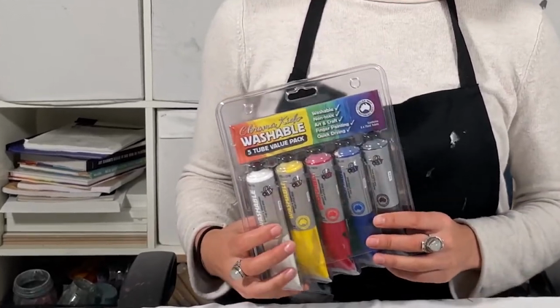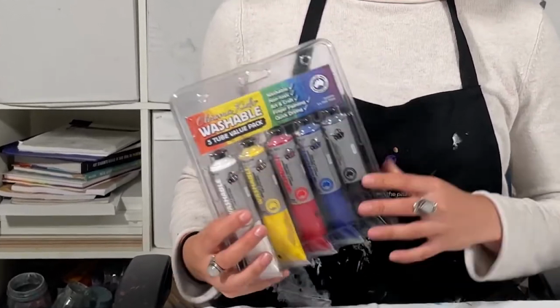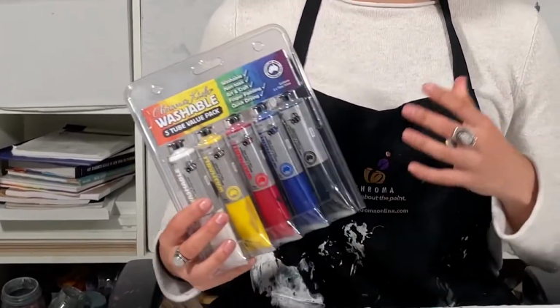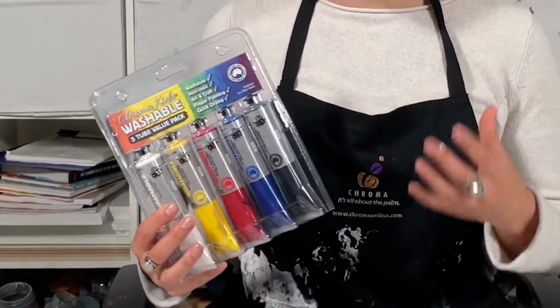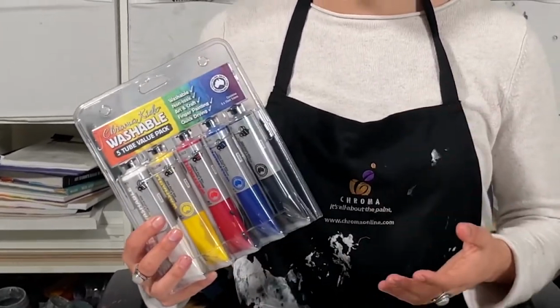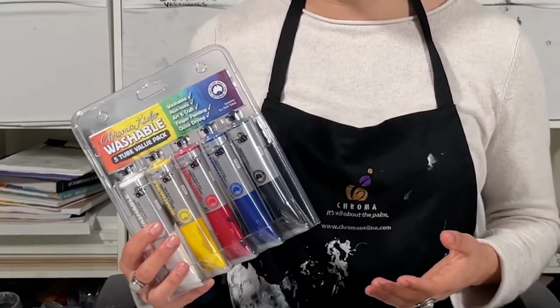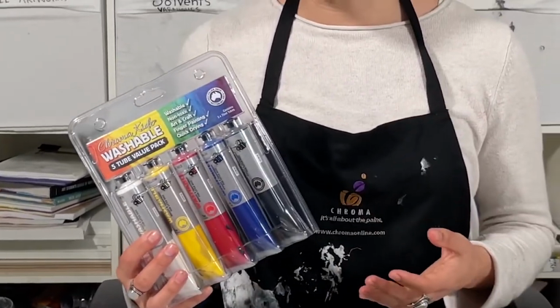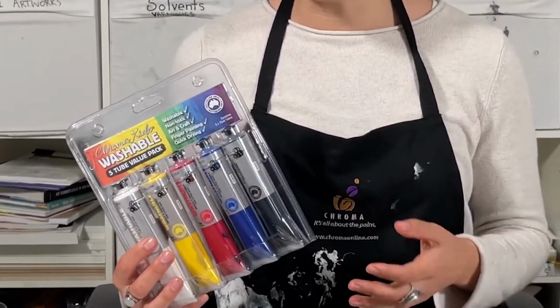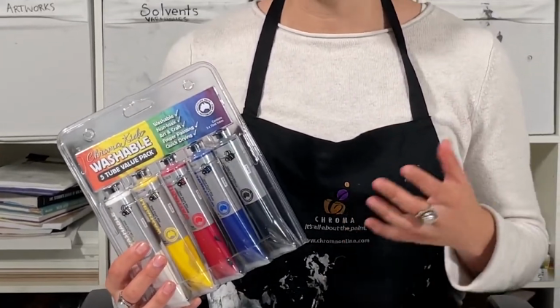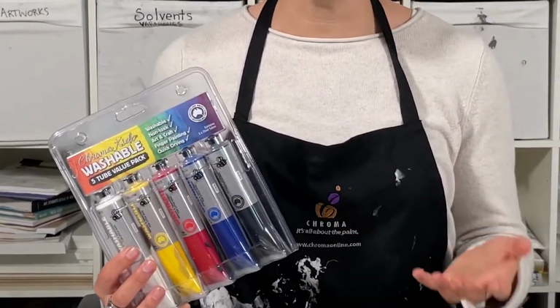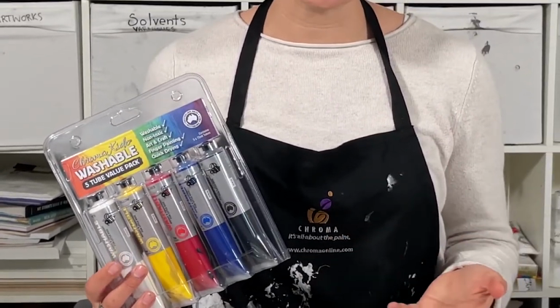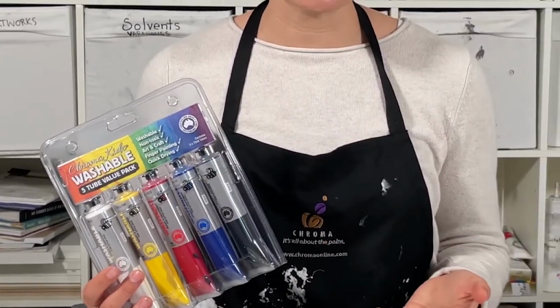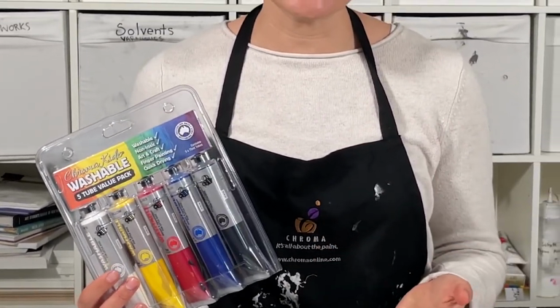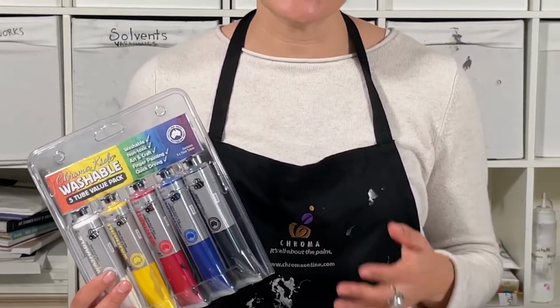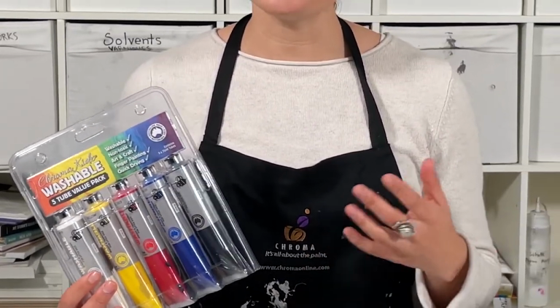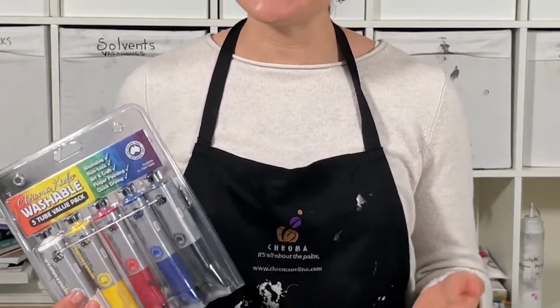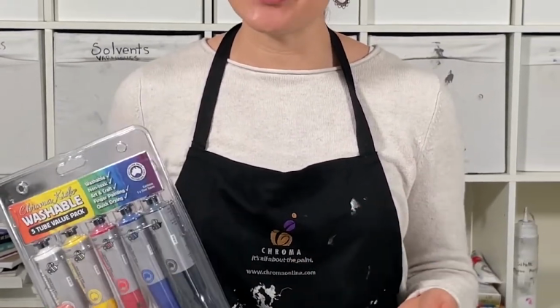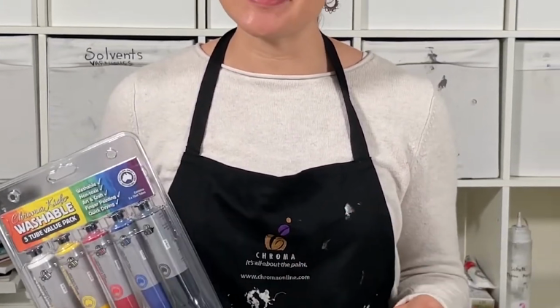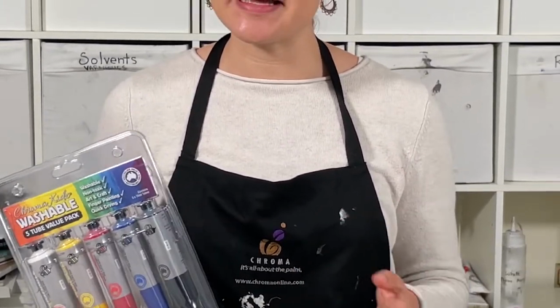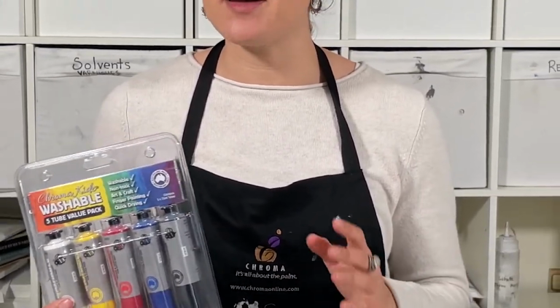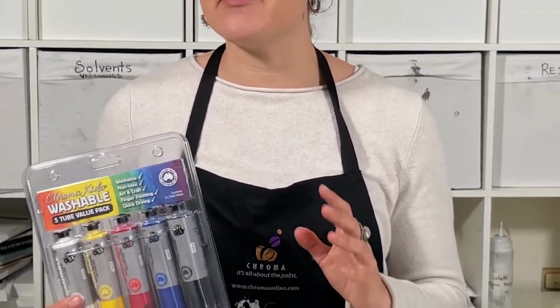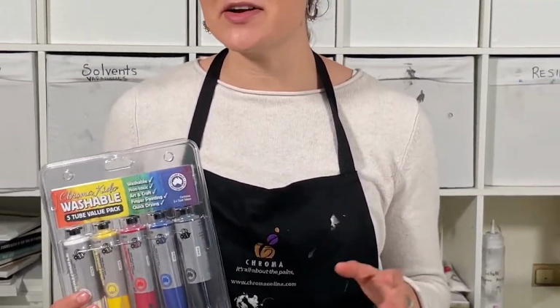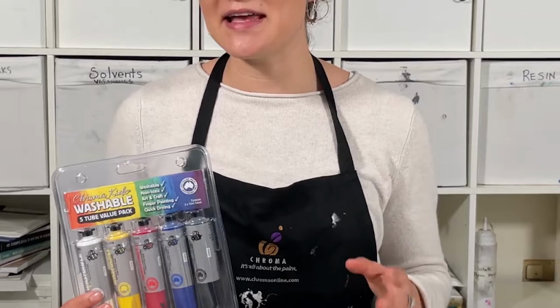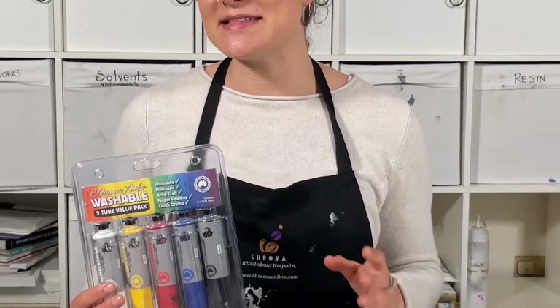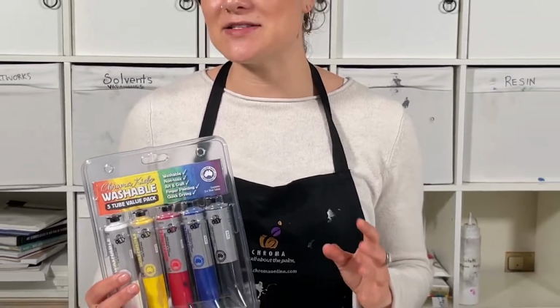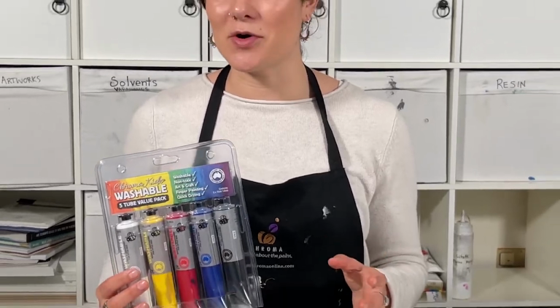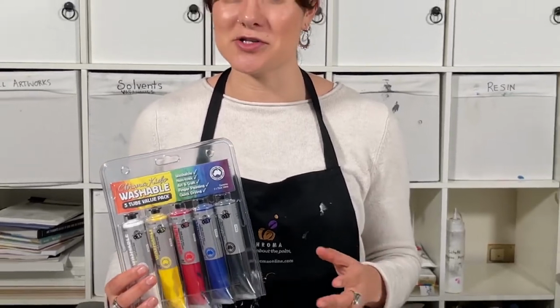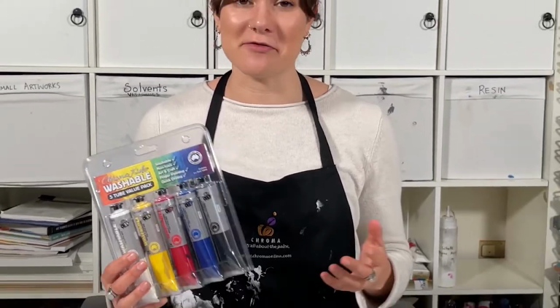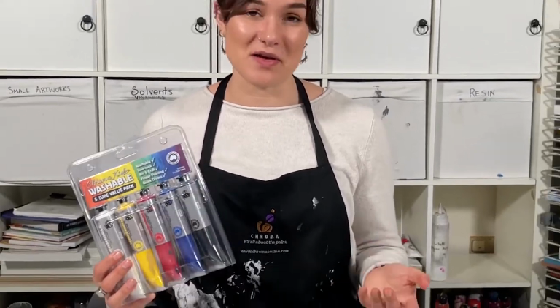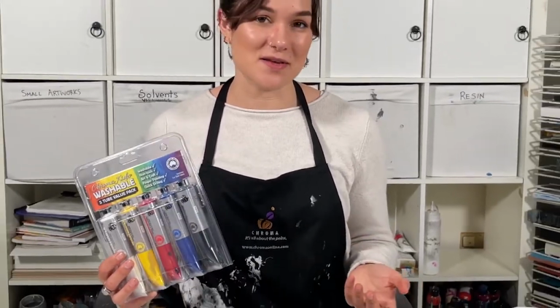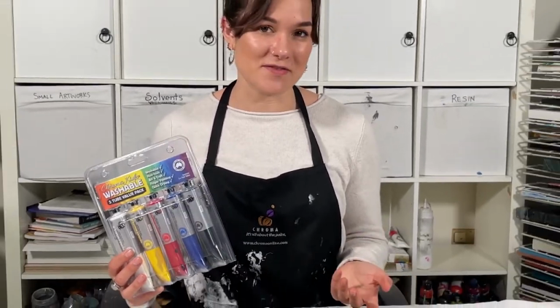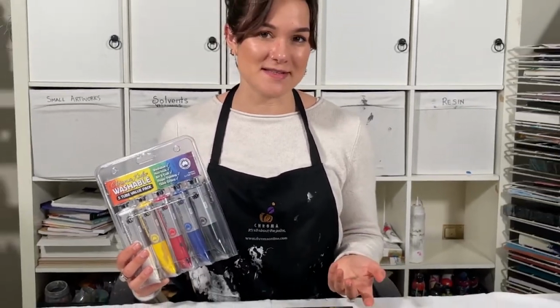These are brightly coloured, non-toxic and most importantly are very easy to wash off most surfaces.